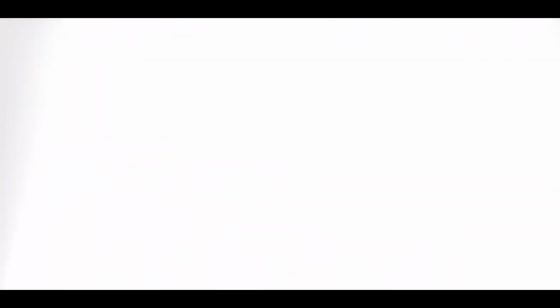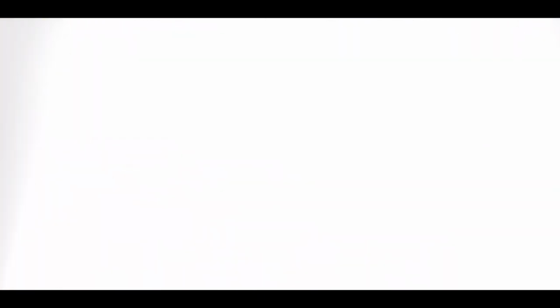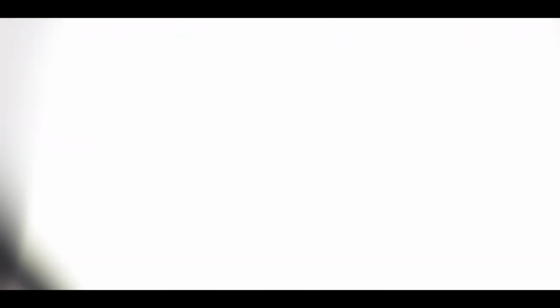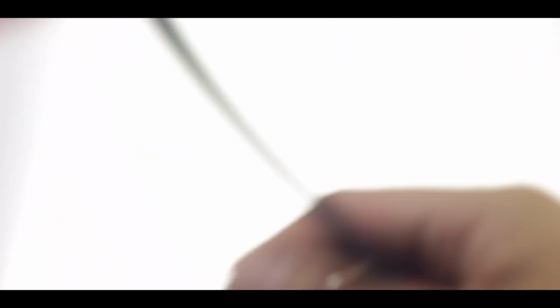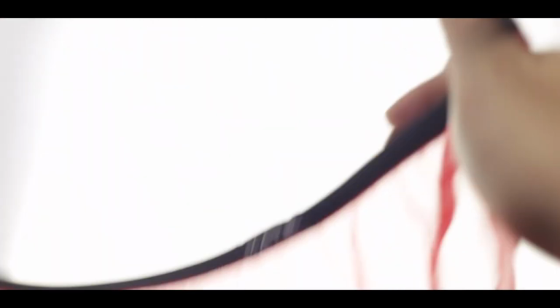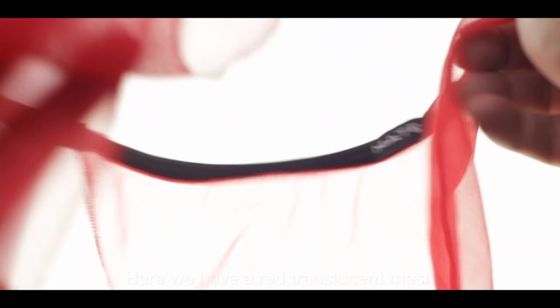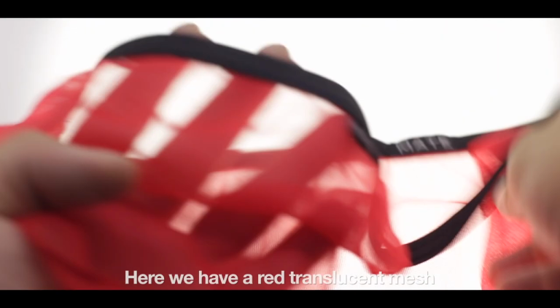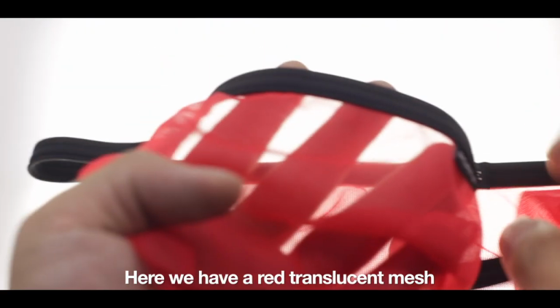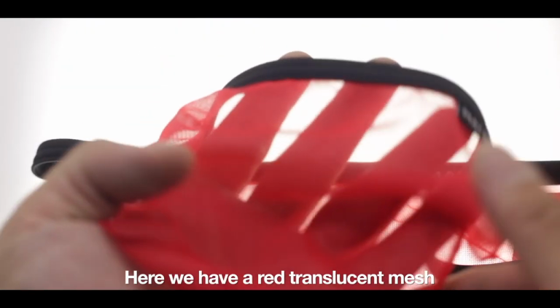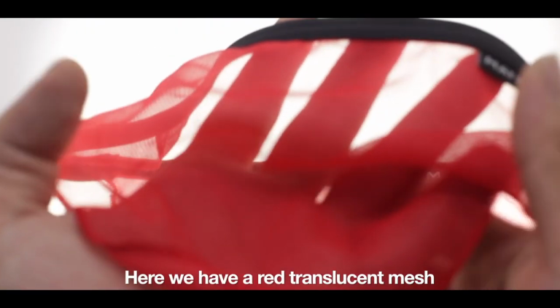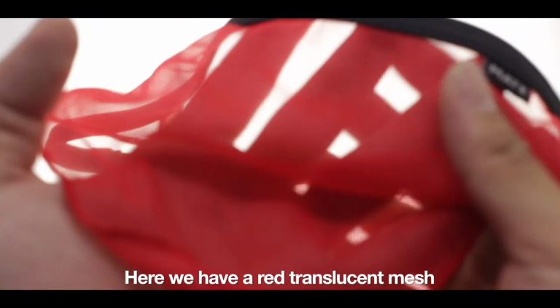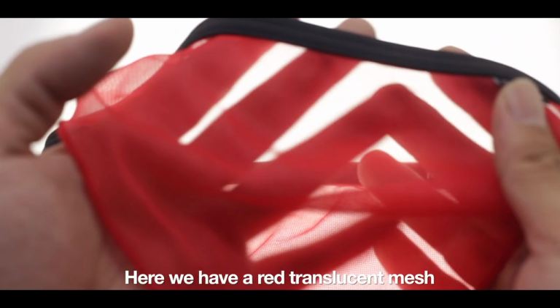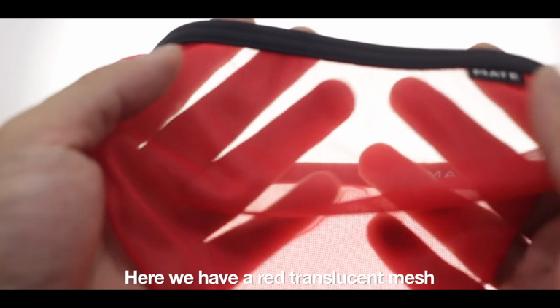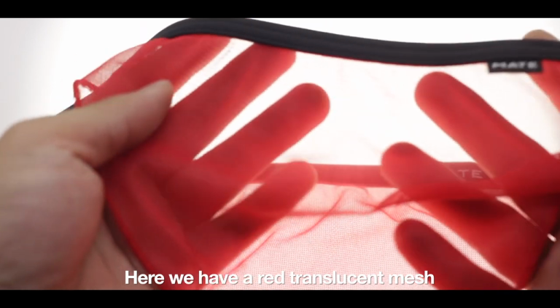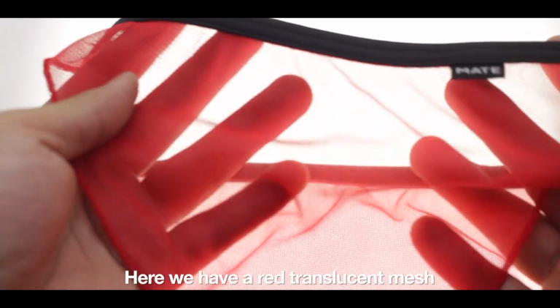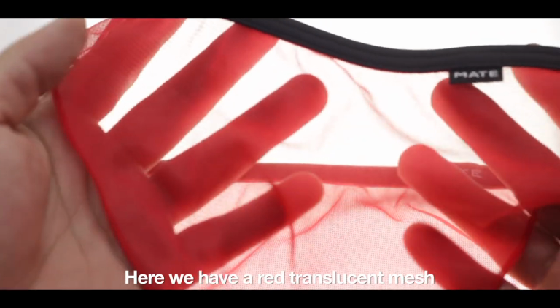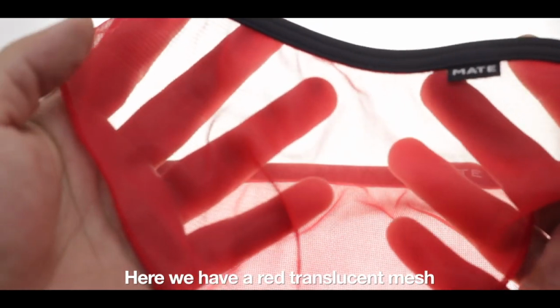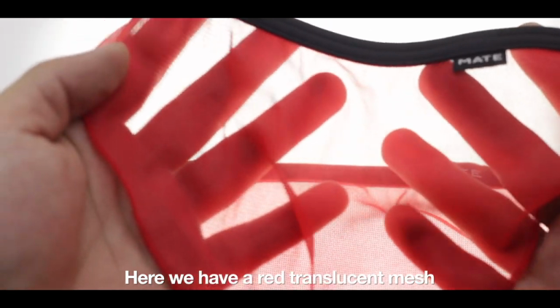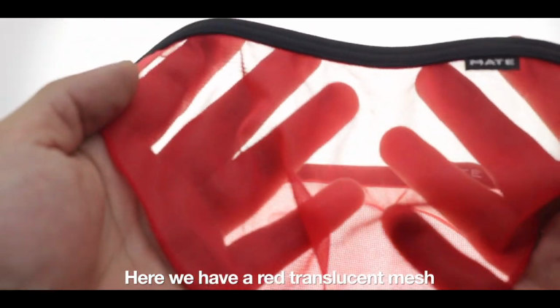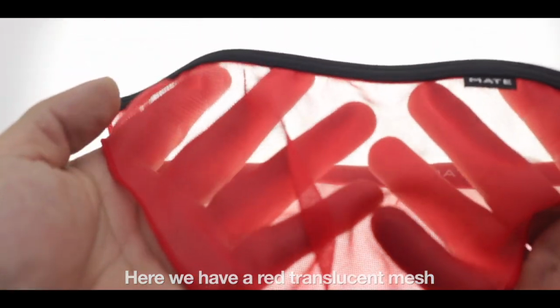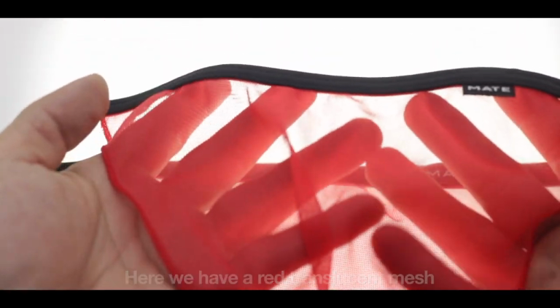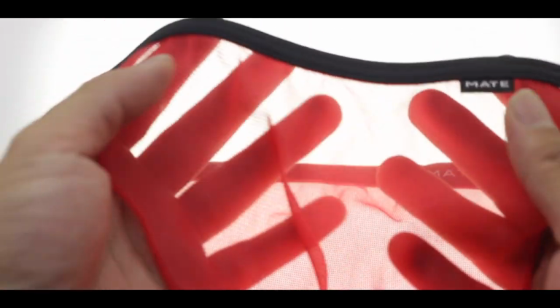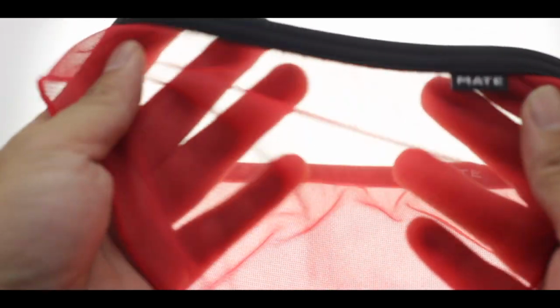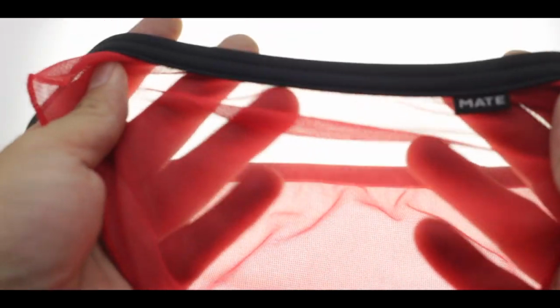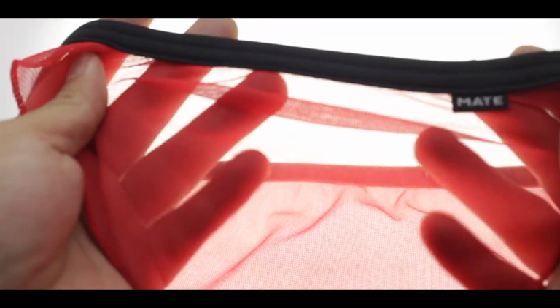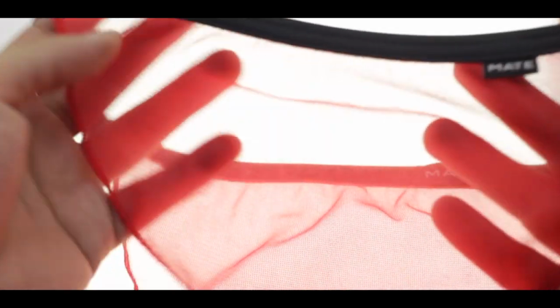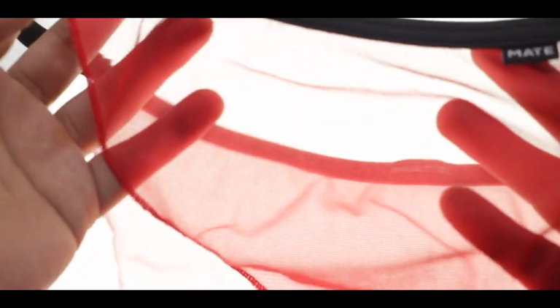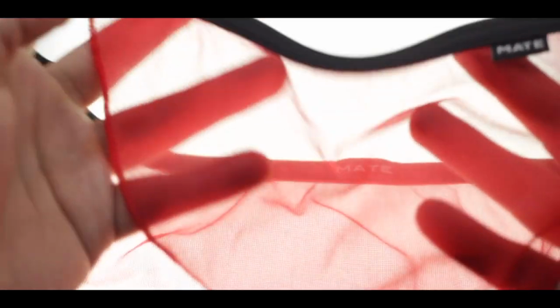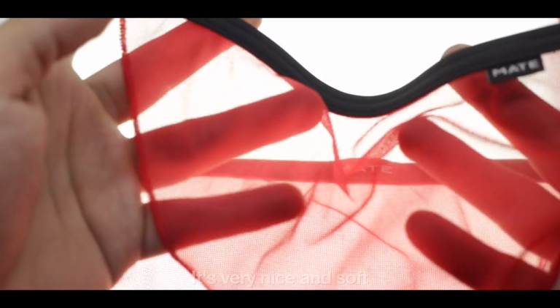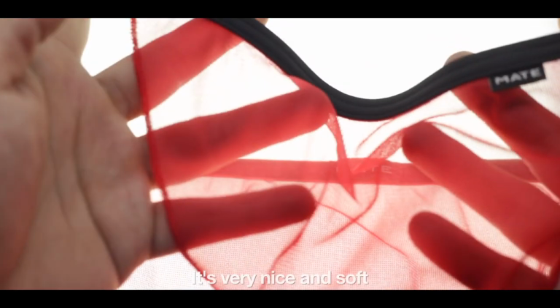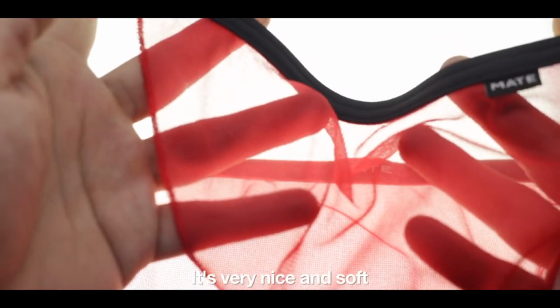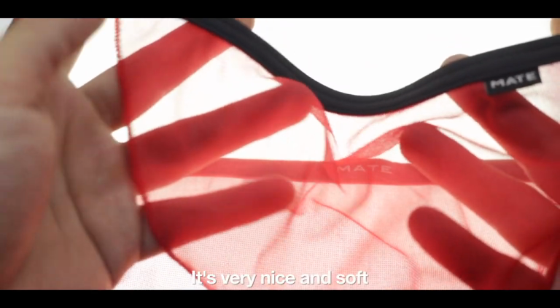Here we have a red translucent mesh. It's very nice and soft.